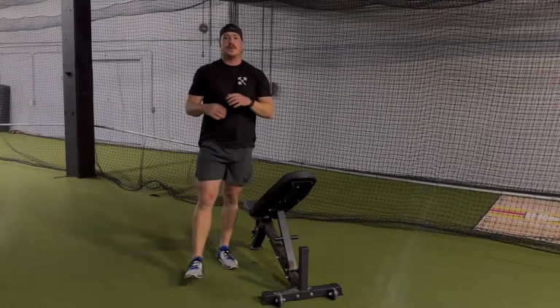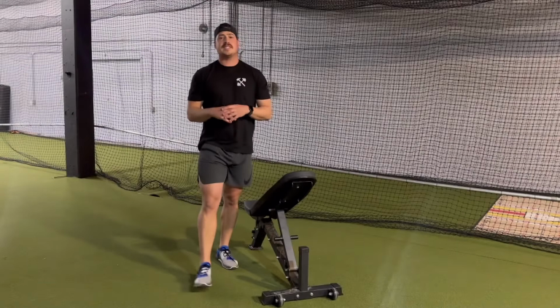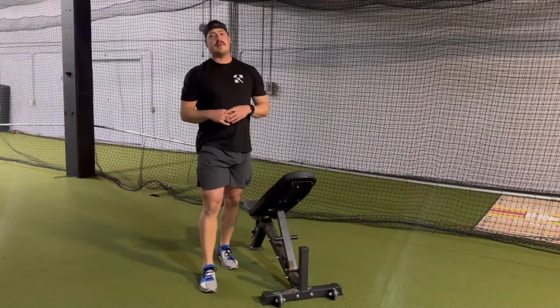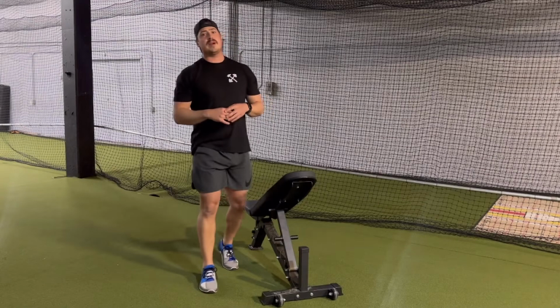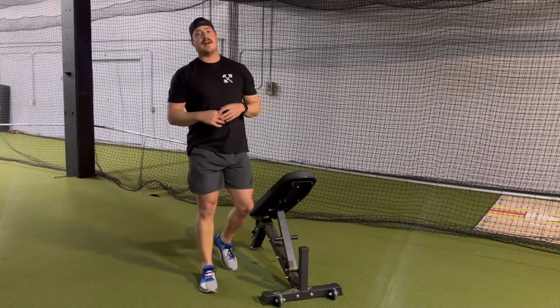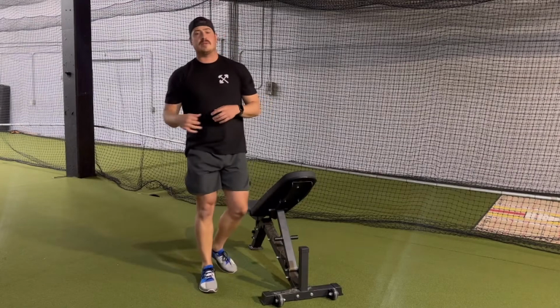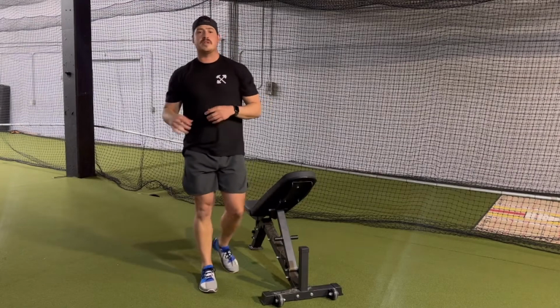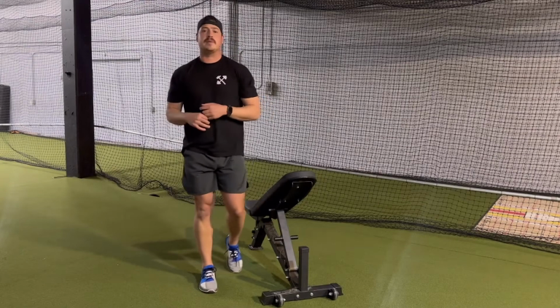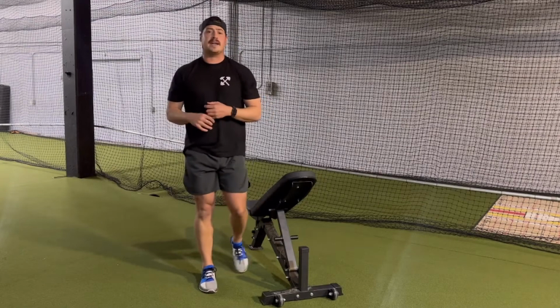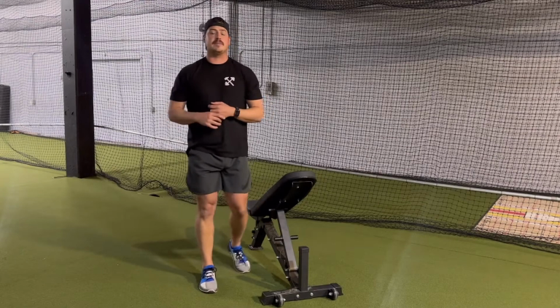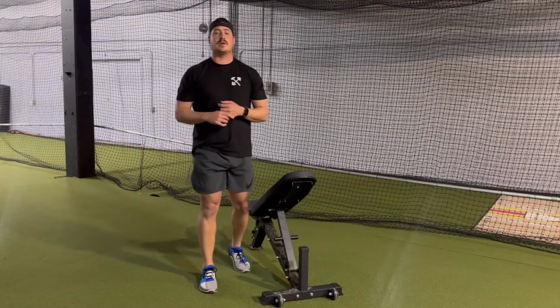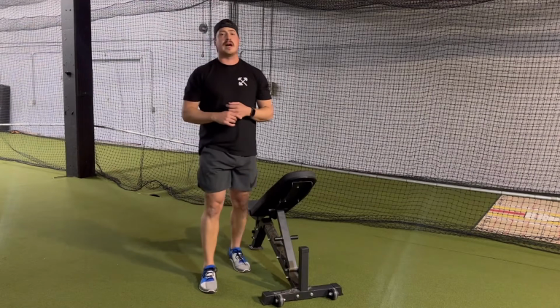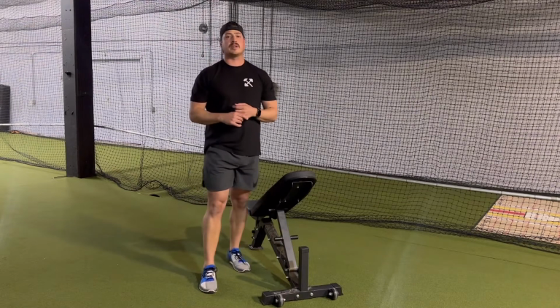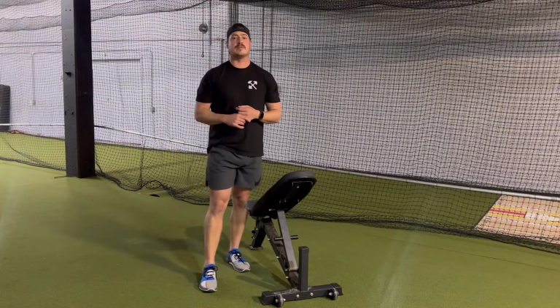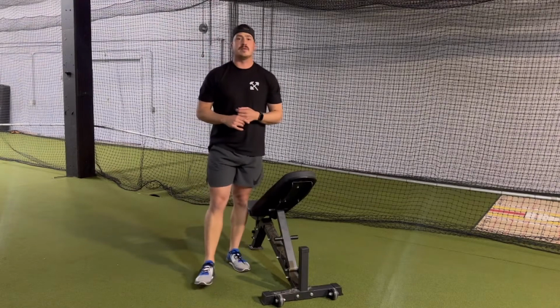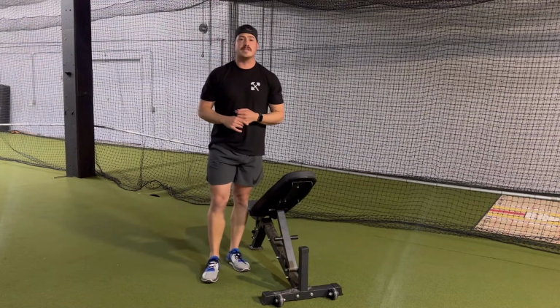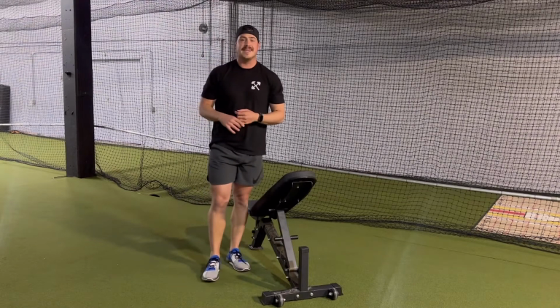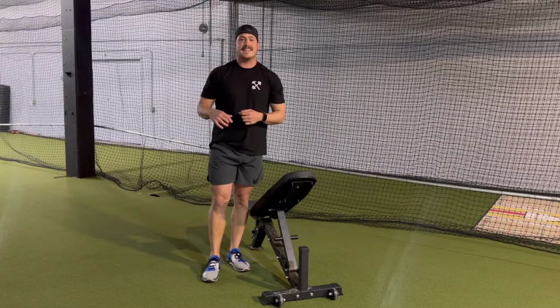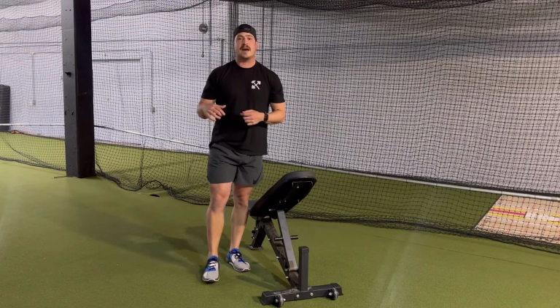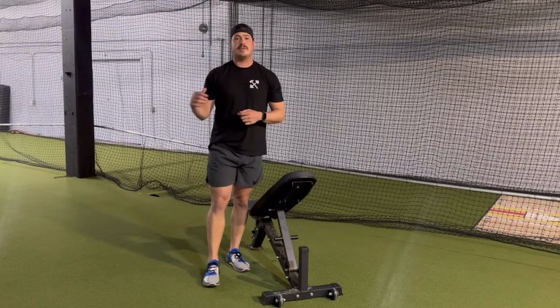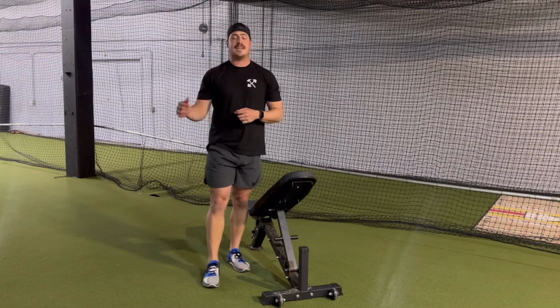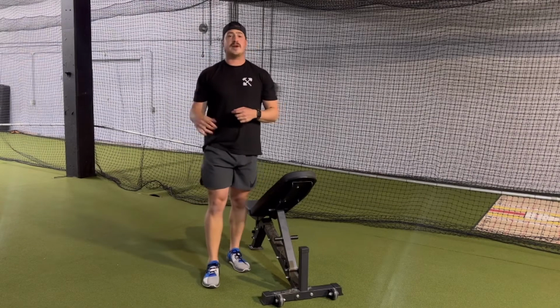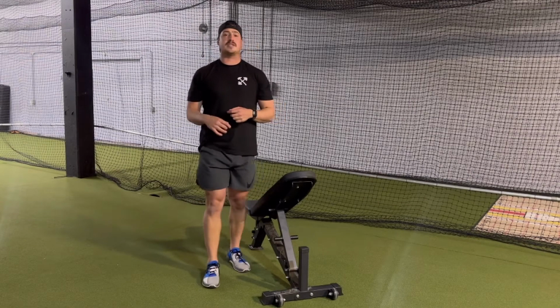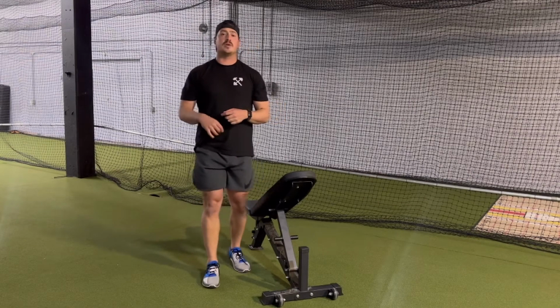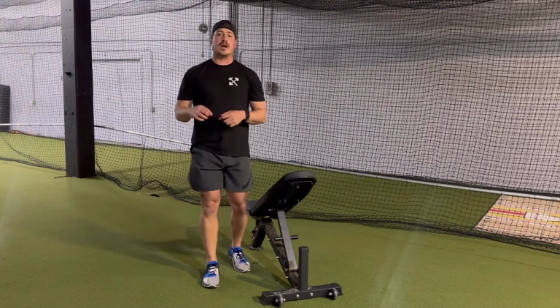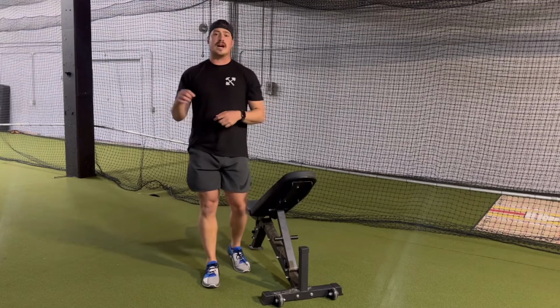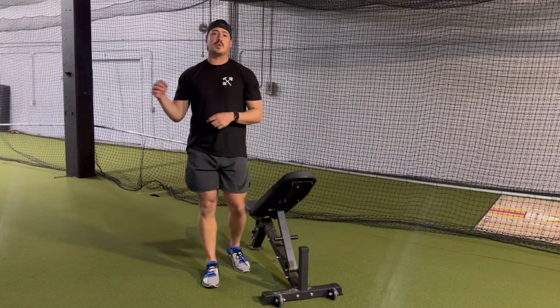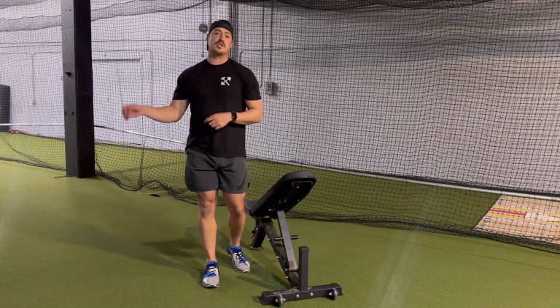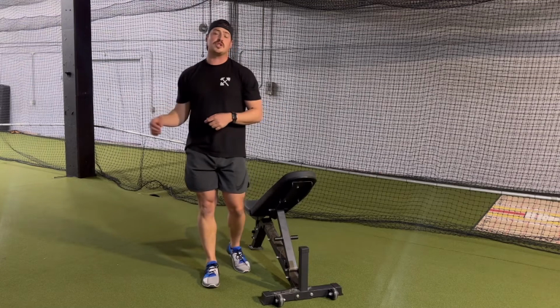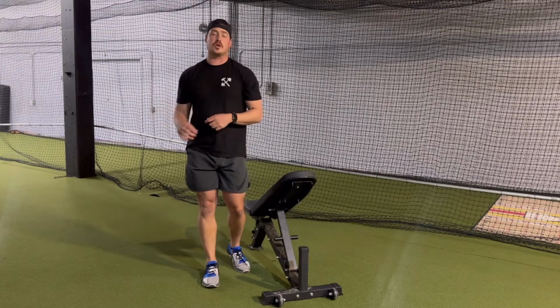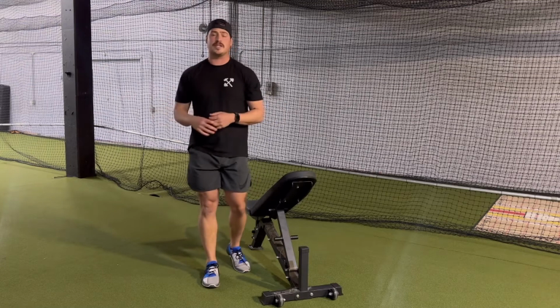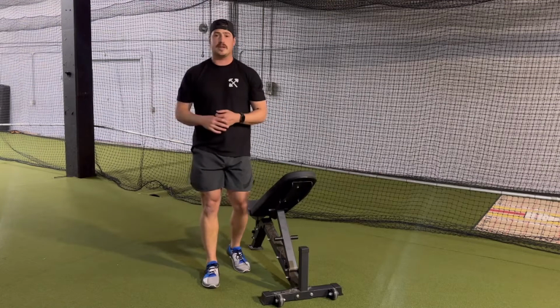What's up everybody? My name is Christian Backus. I'm here with Ironworks Performance. Today I'm going to take you guys through our Ironworks Shoulder Series.